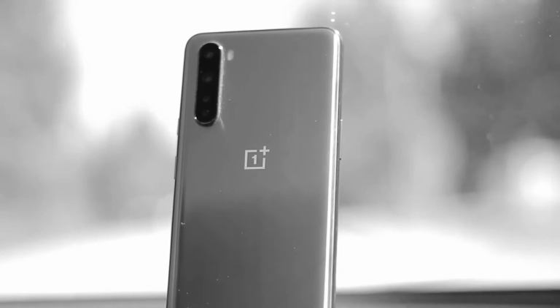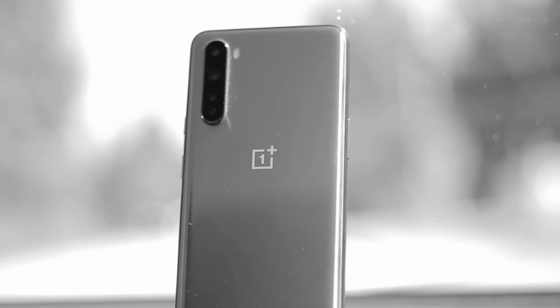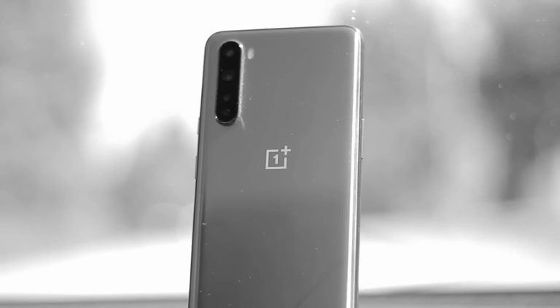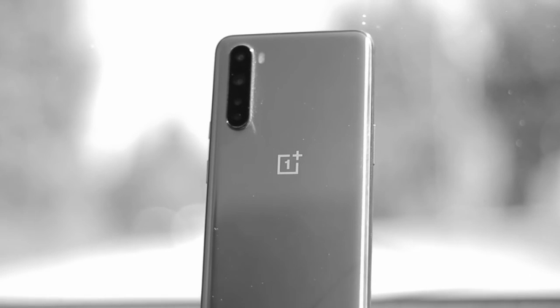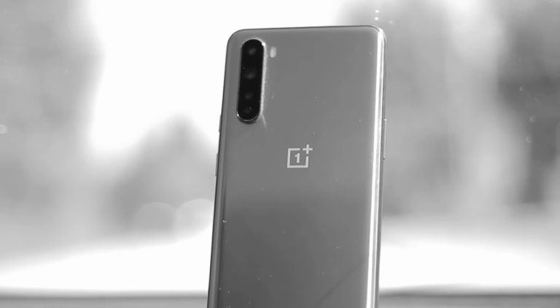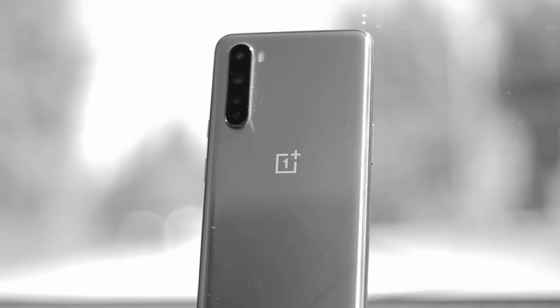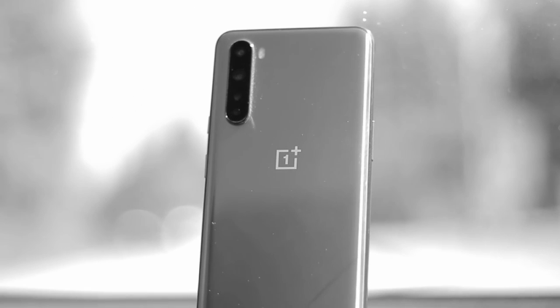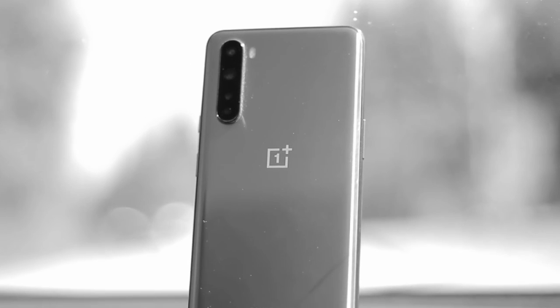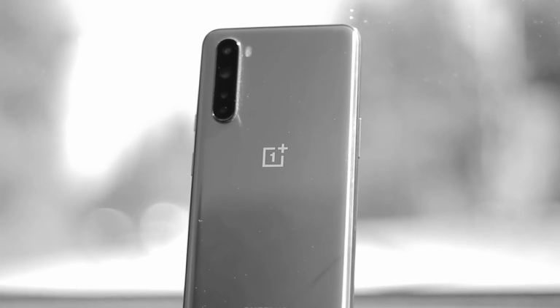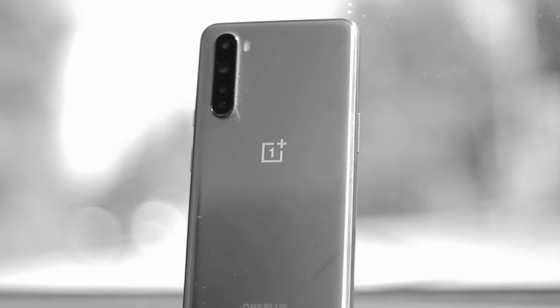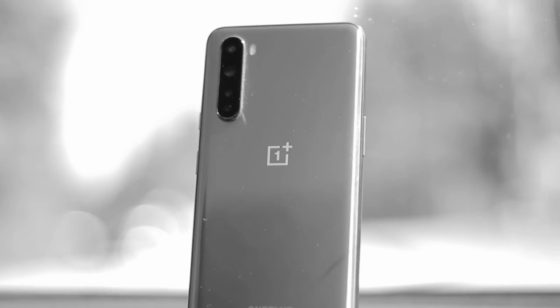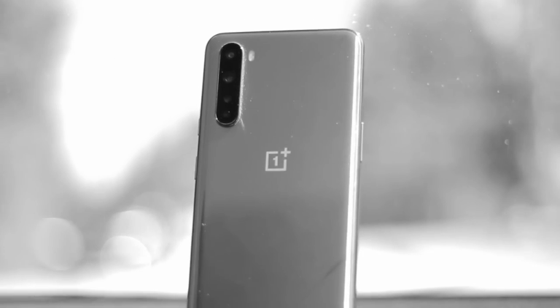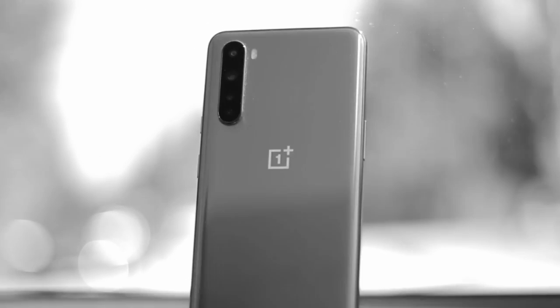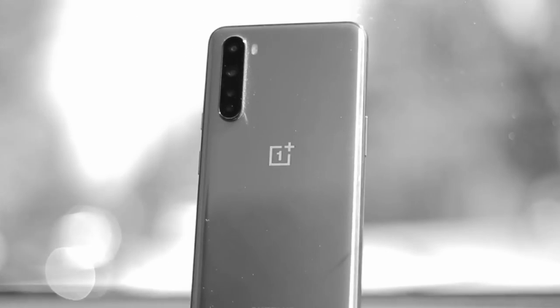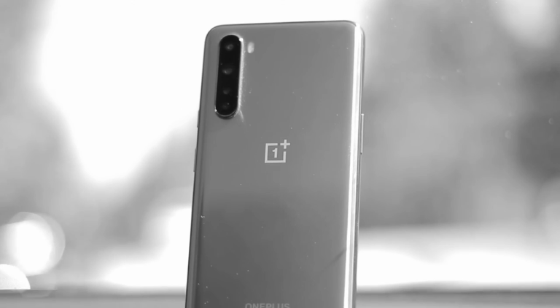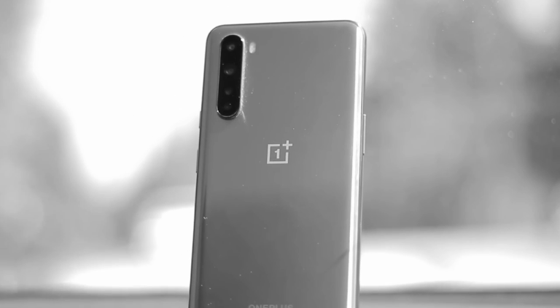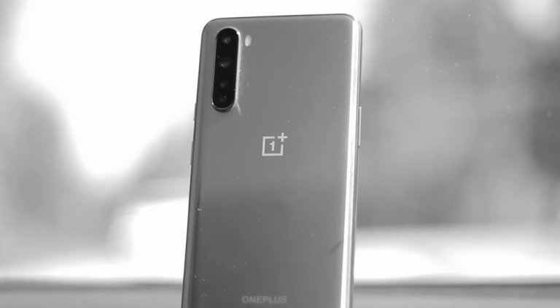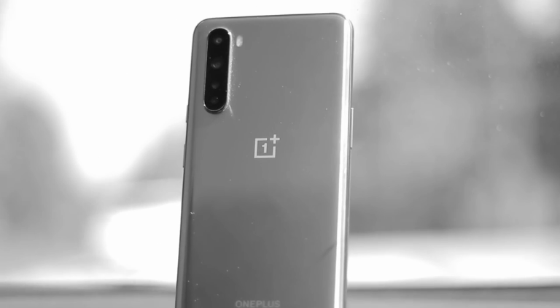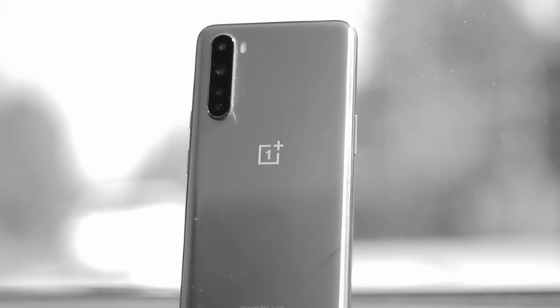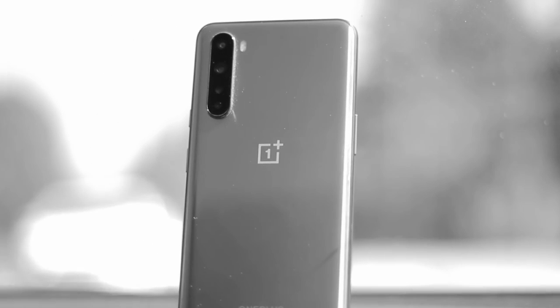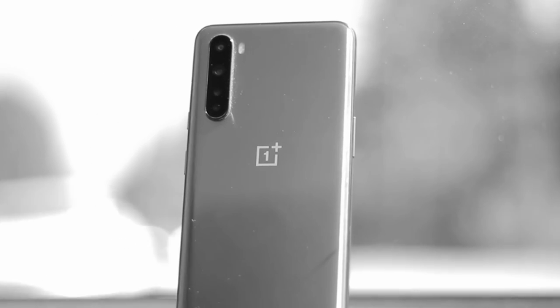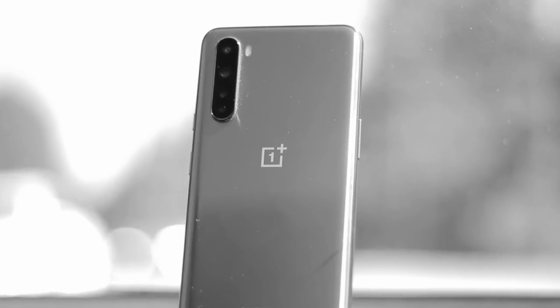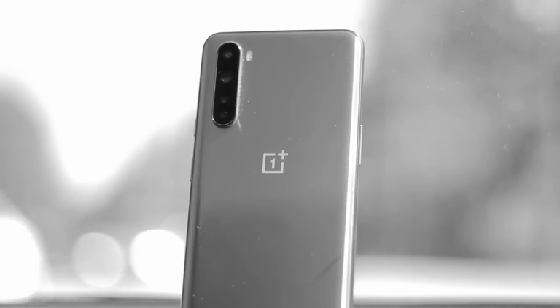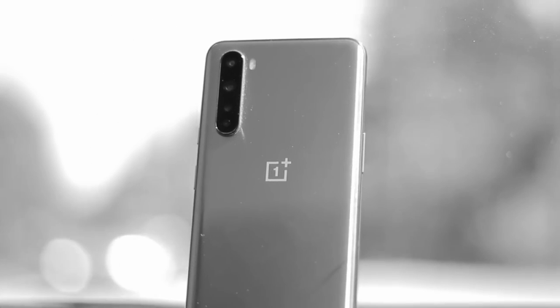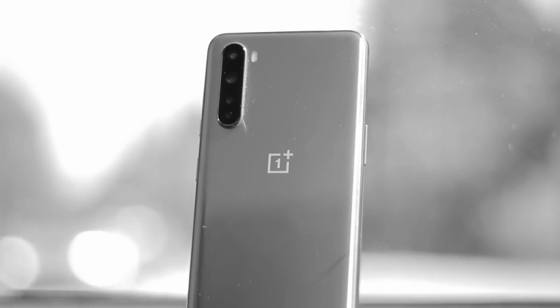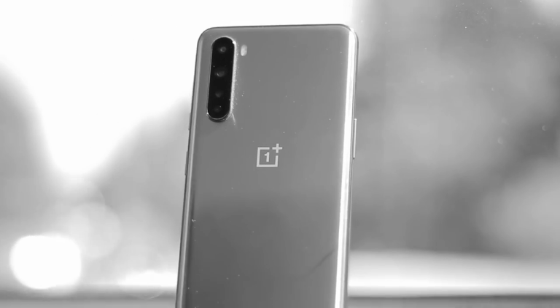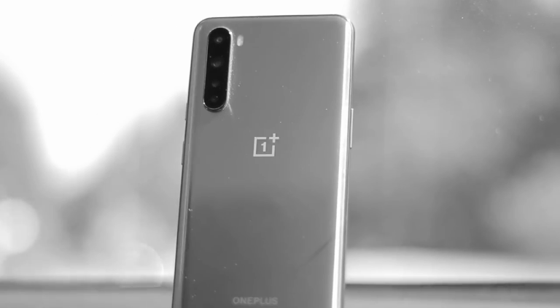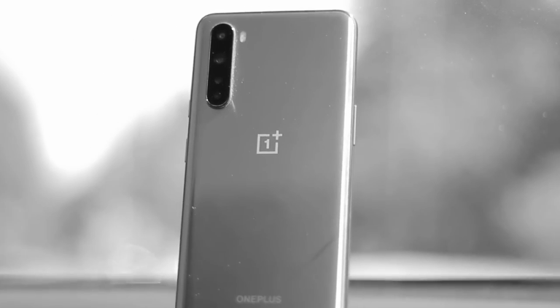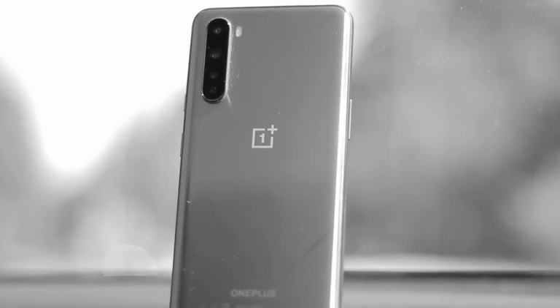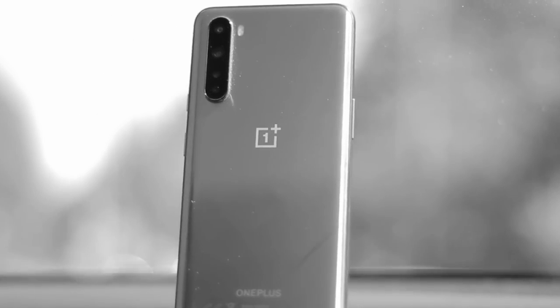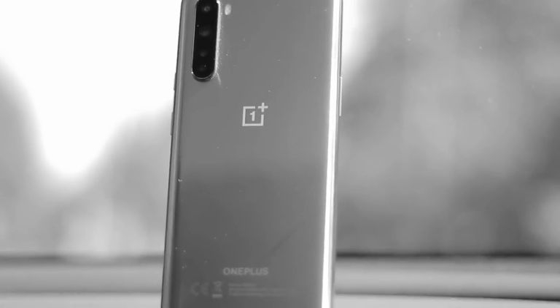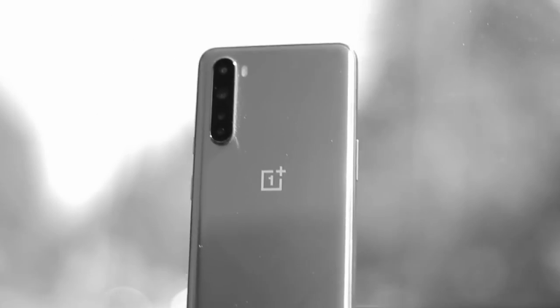I'm the Bowtie Guy, and thank you for sitting through this entire review of the OnePlus Nord.